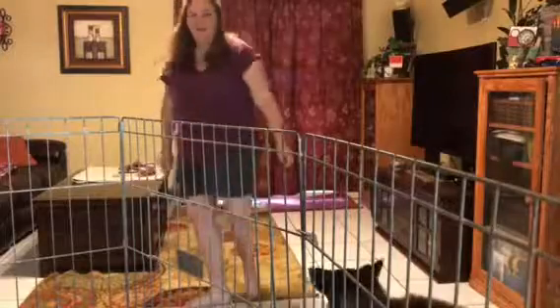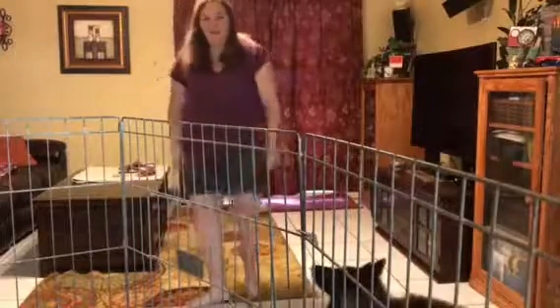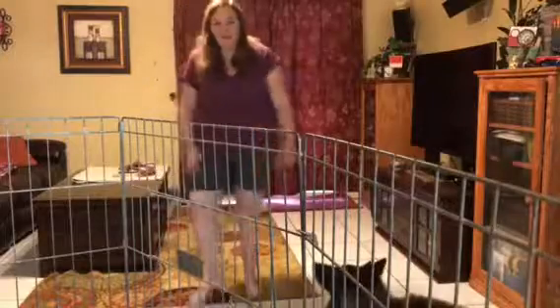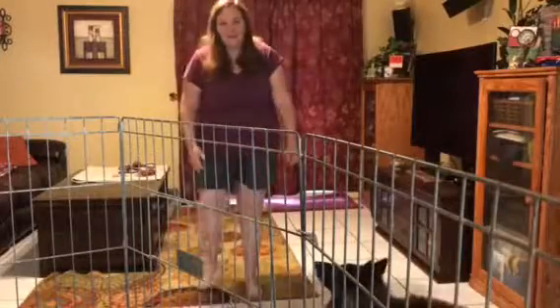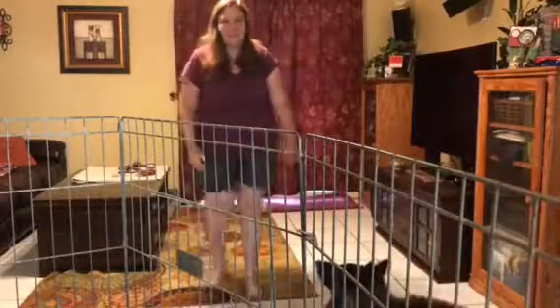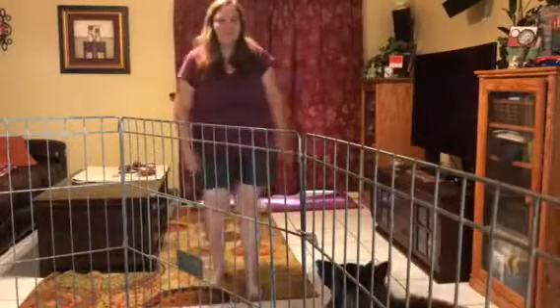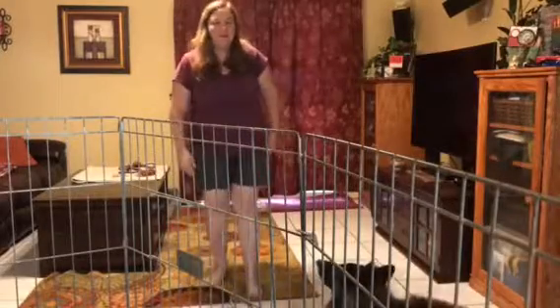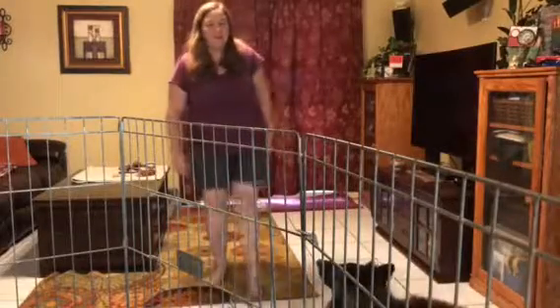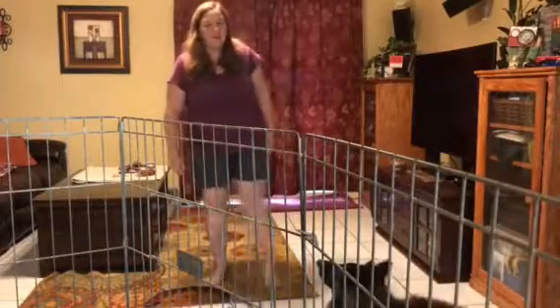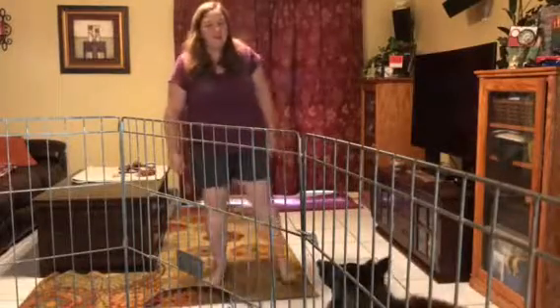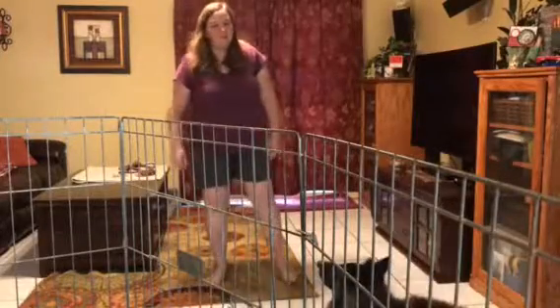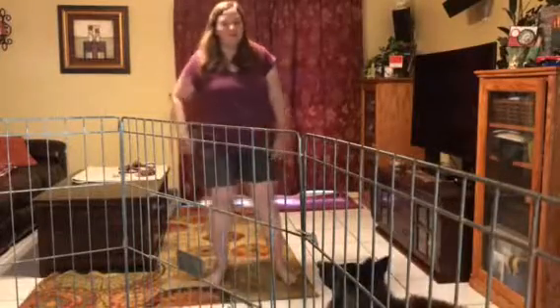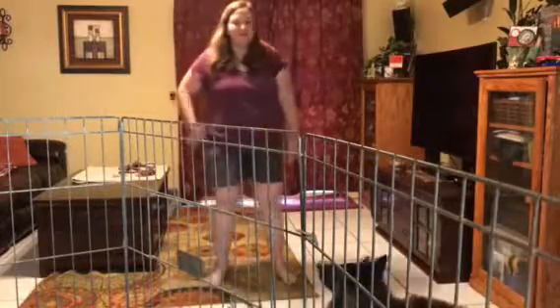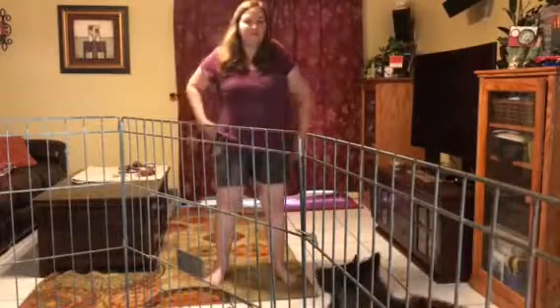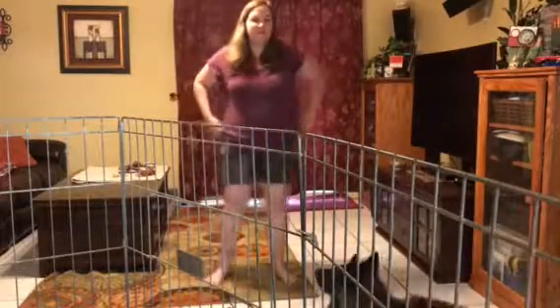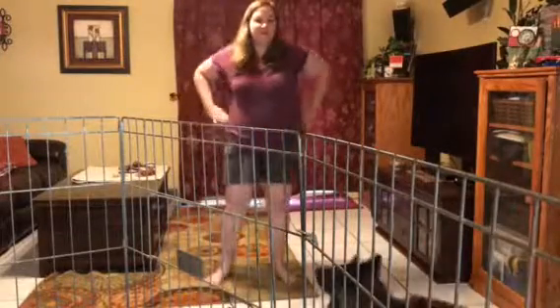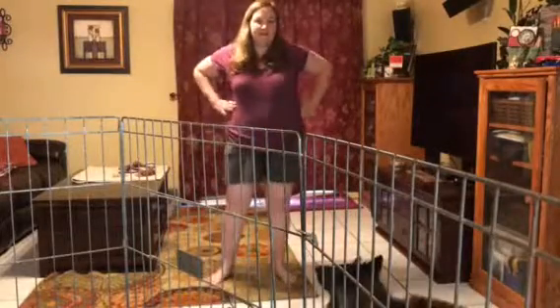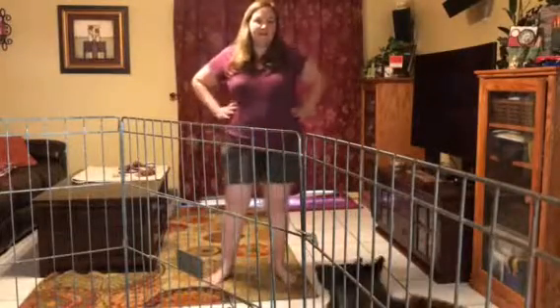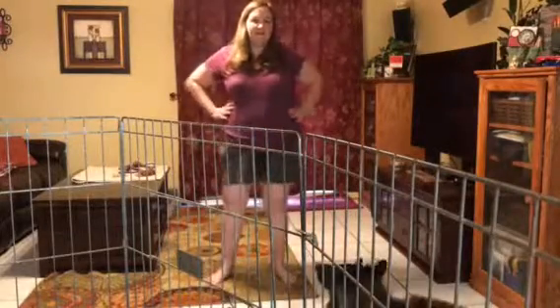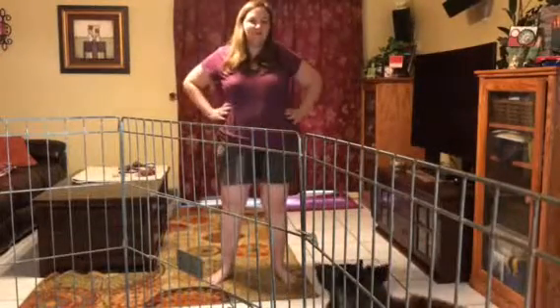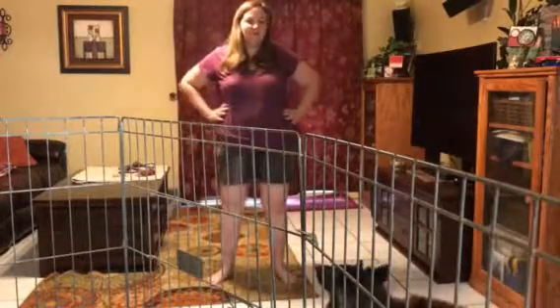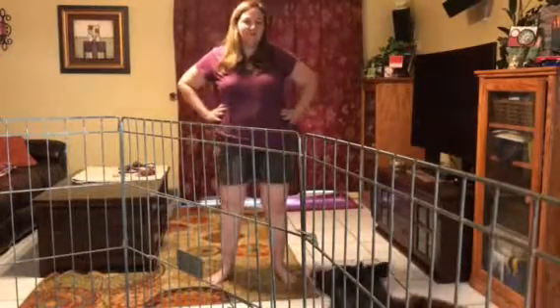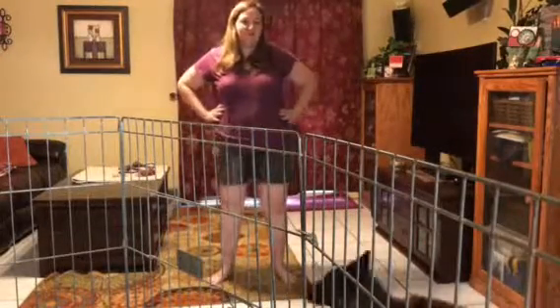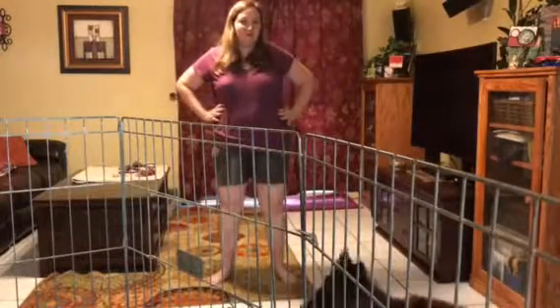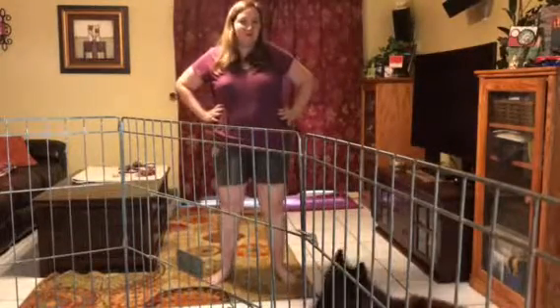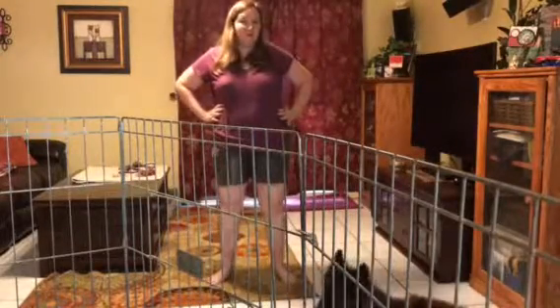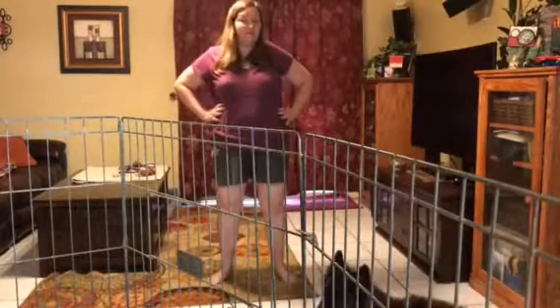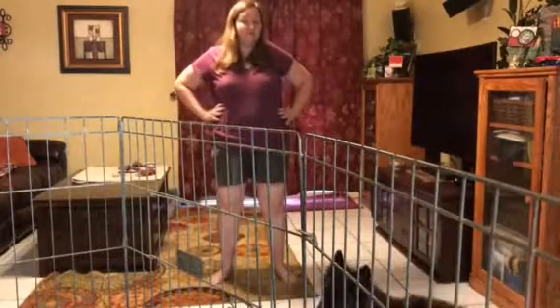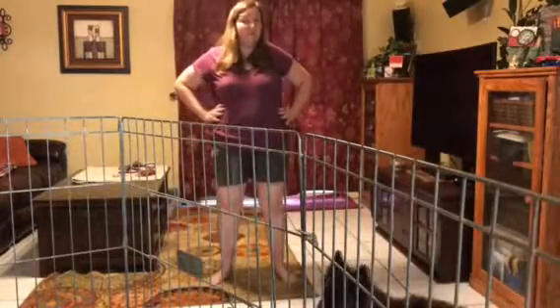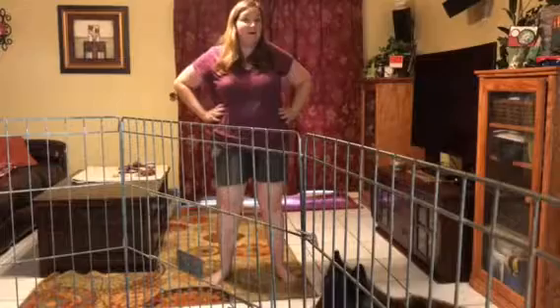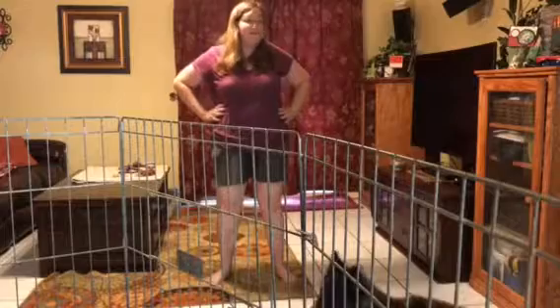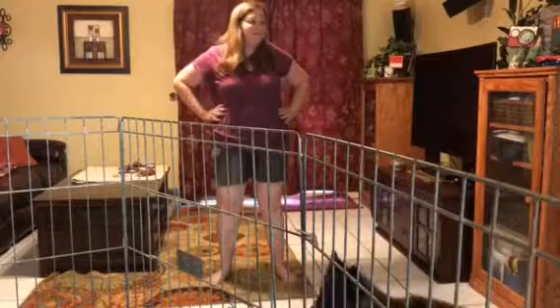Hi, gang. I want to talk turkey today. Actually, I want to talk dog training collars.